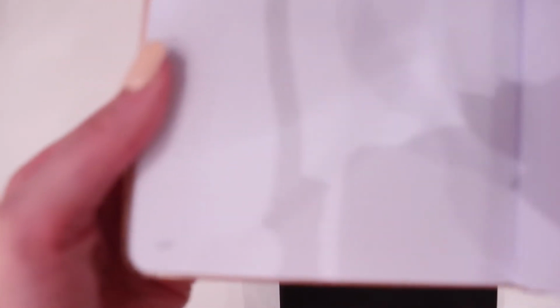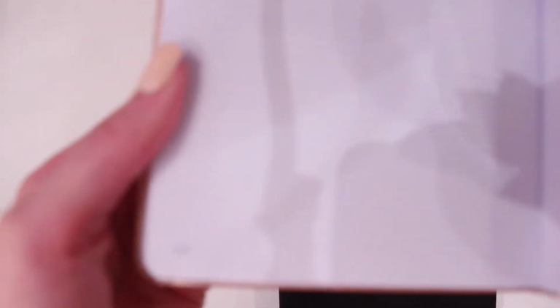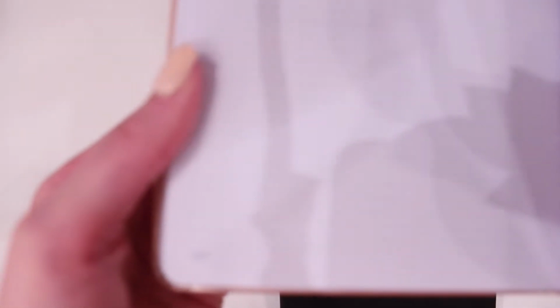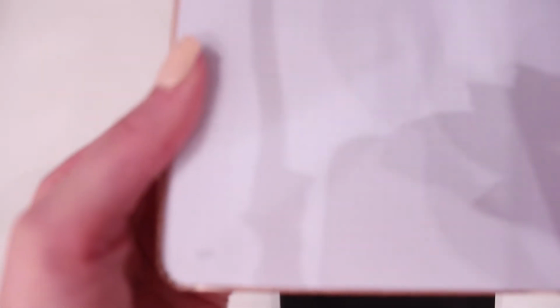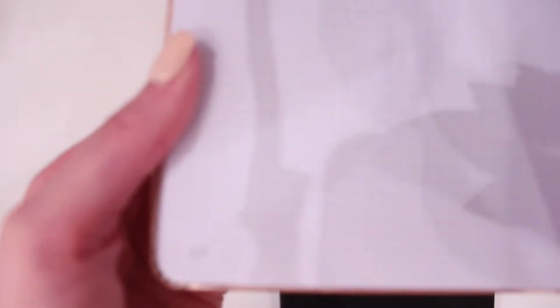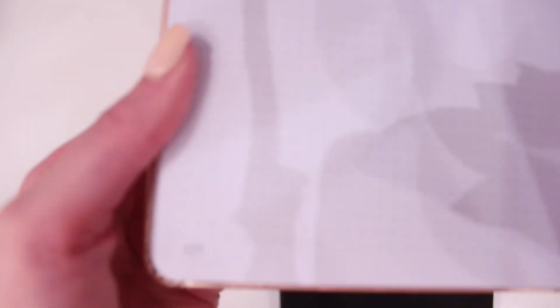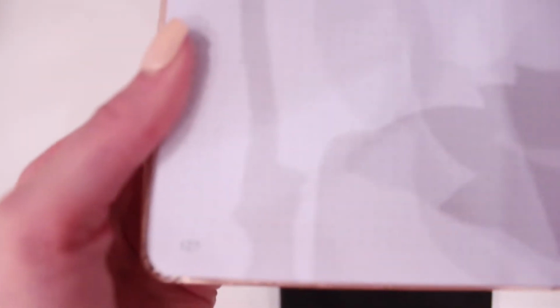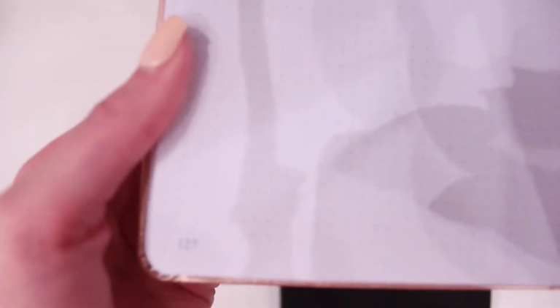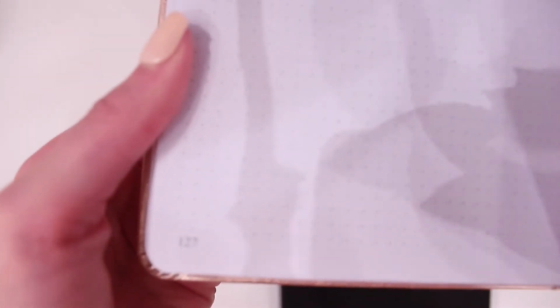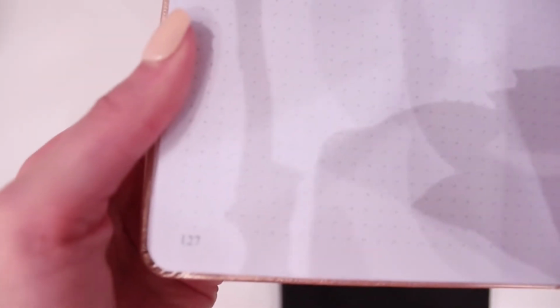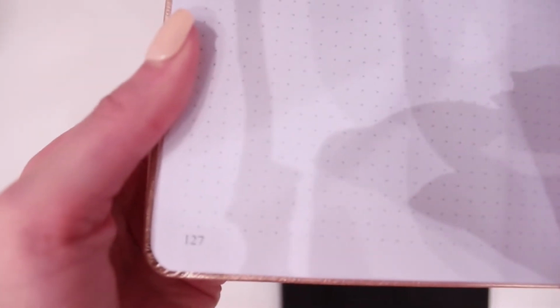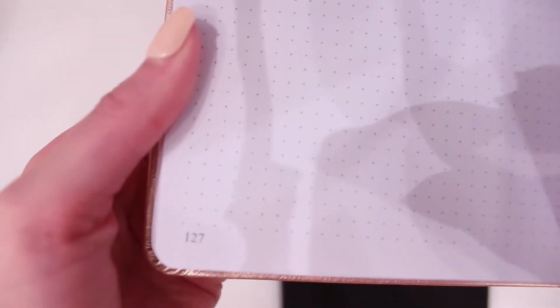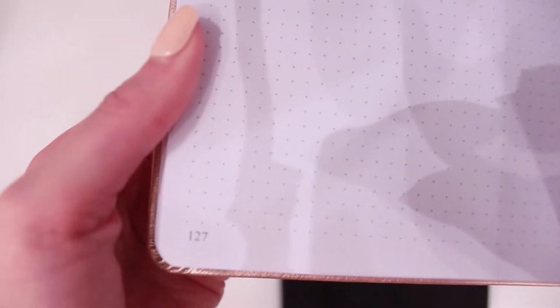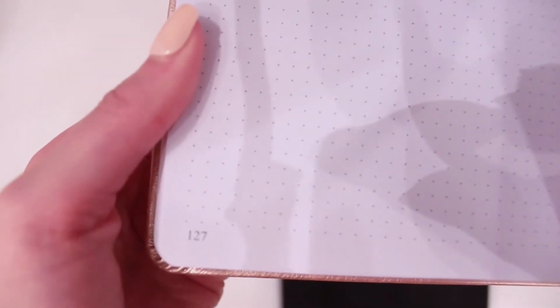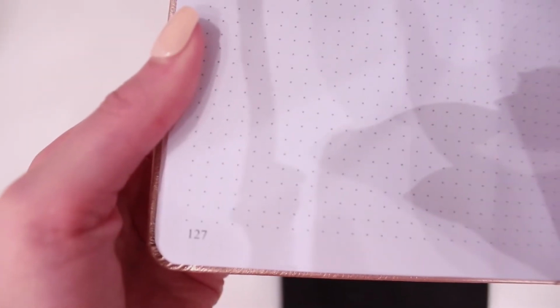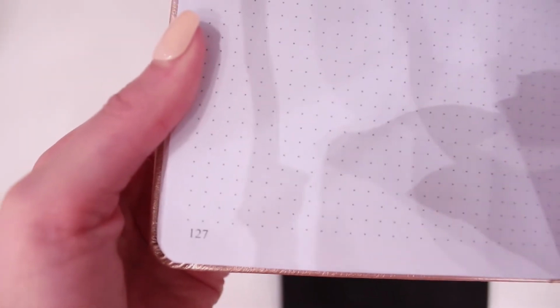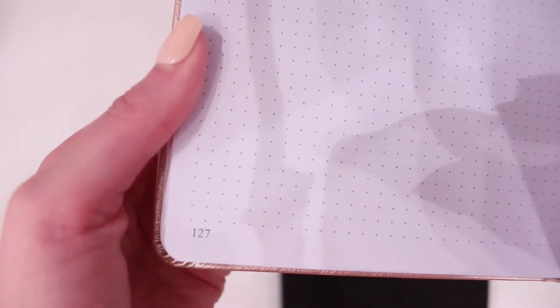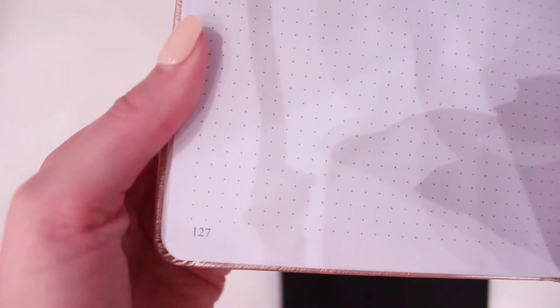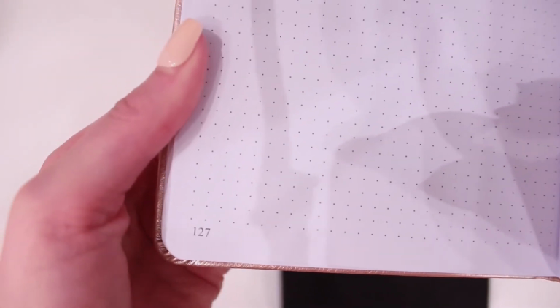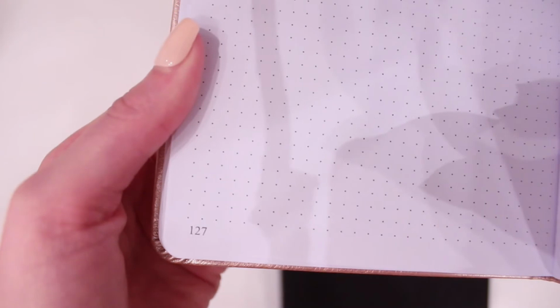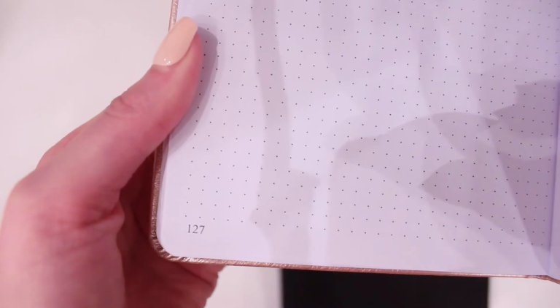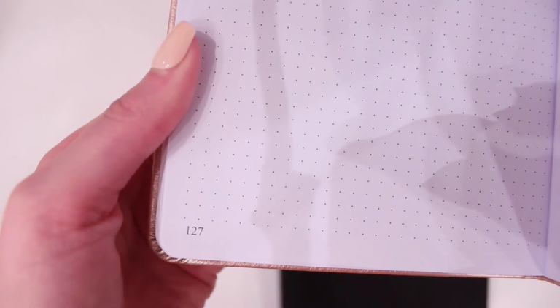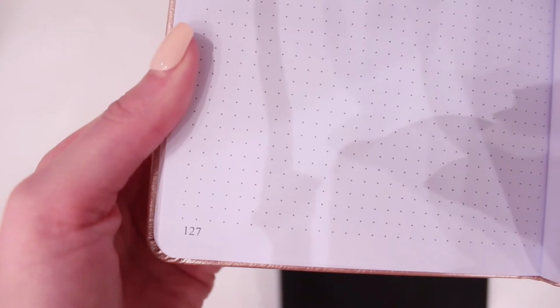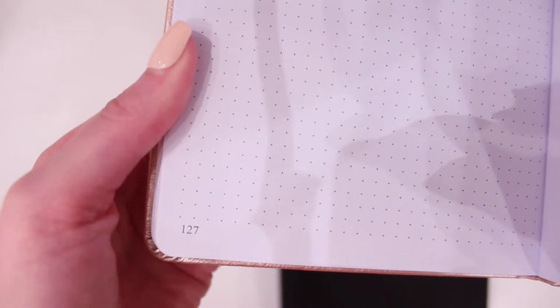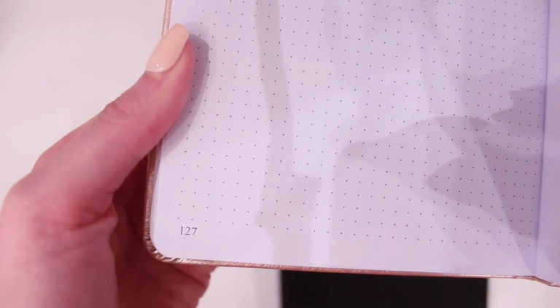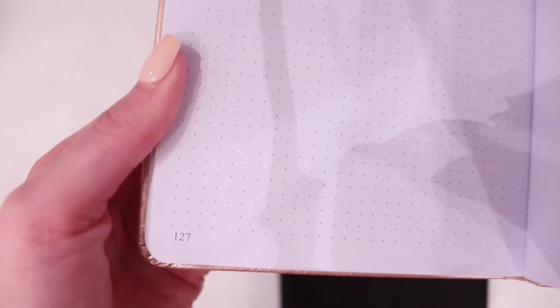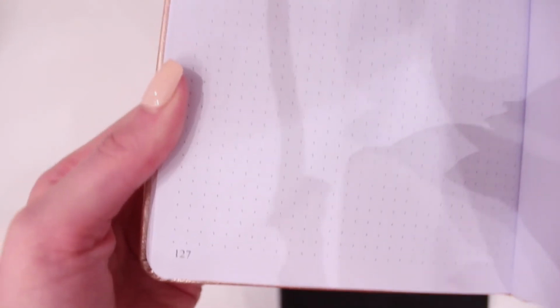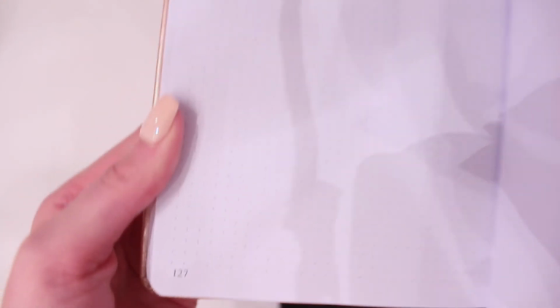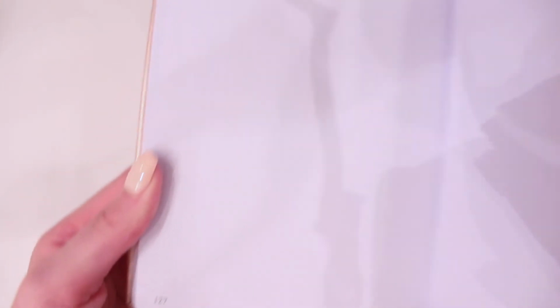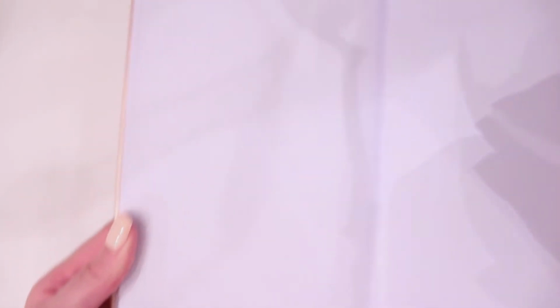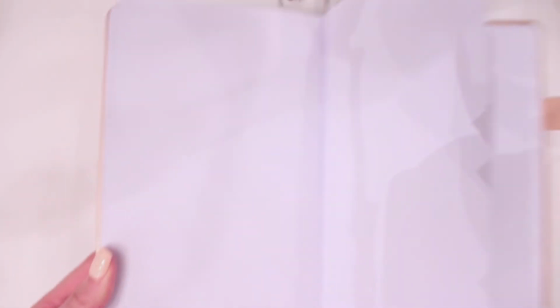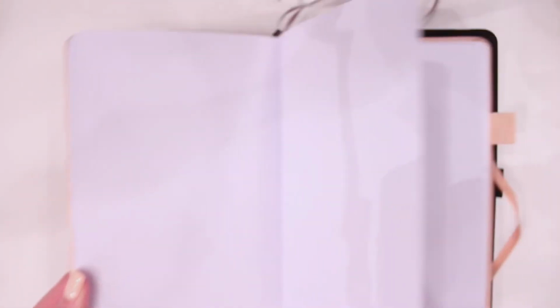You do get a sheet of free stickers with a Clever Fox journal. Now let's get on to some pen swatches in this Clever Fox journal.